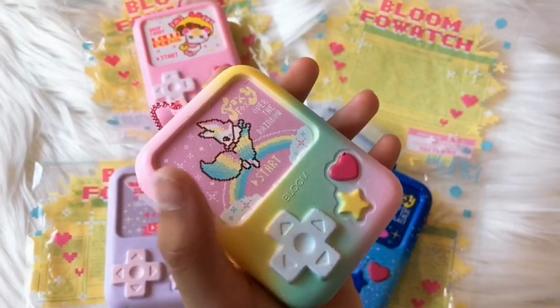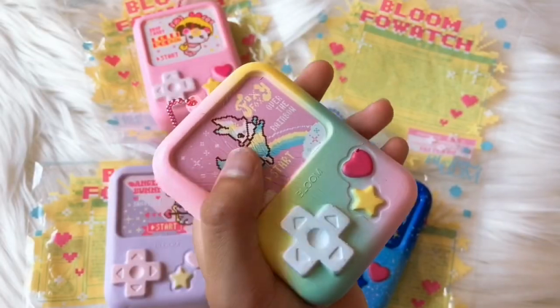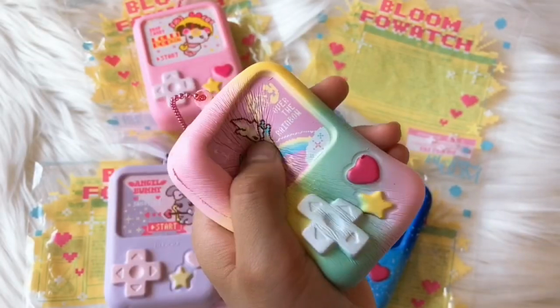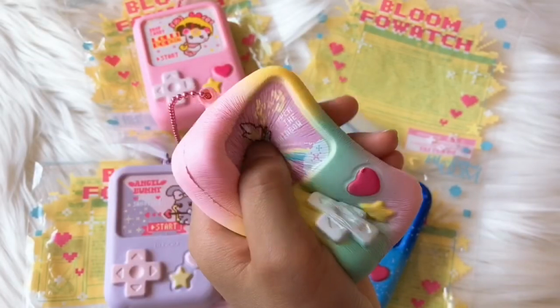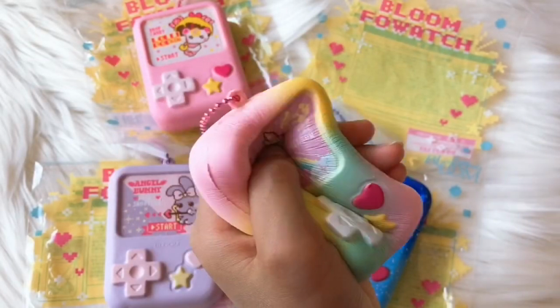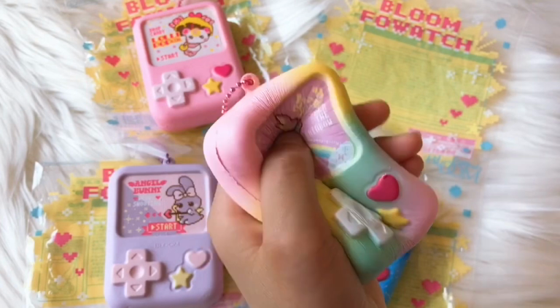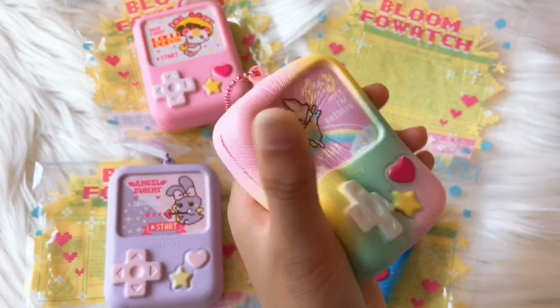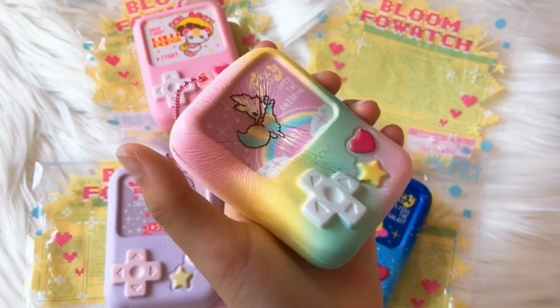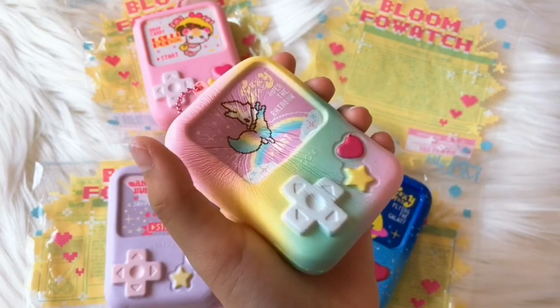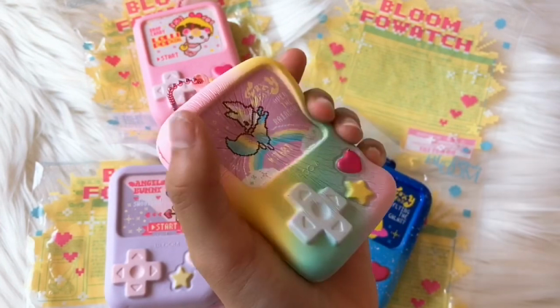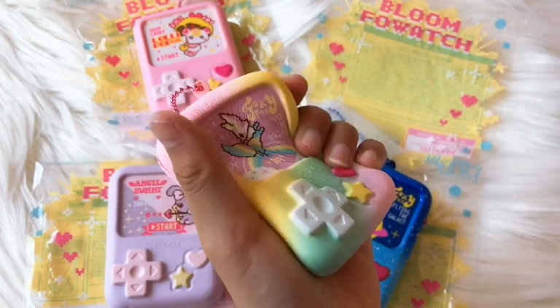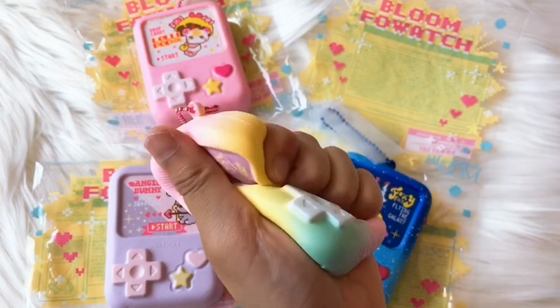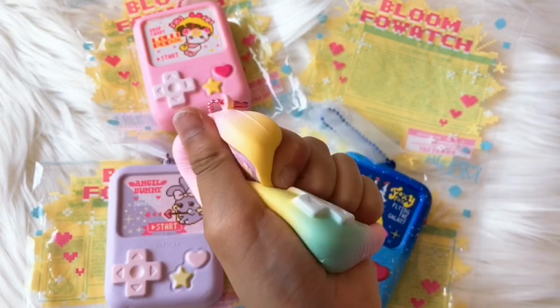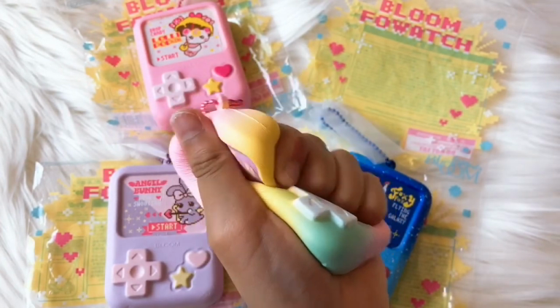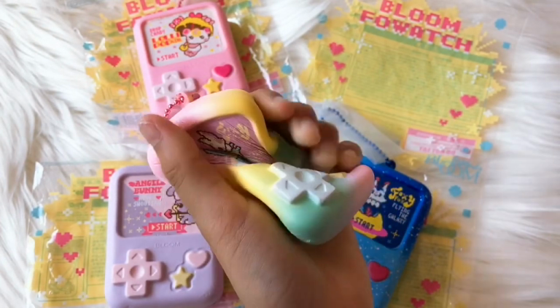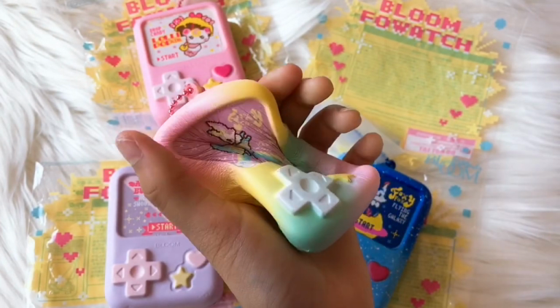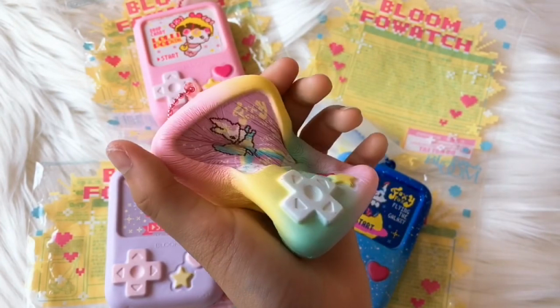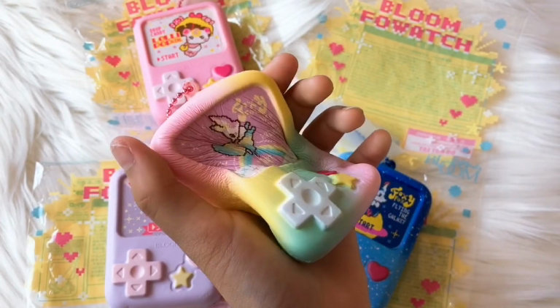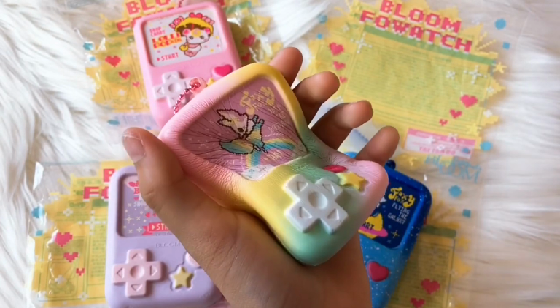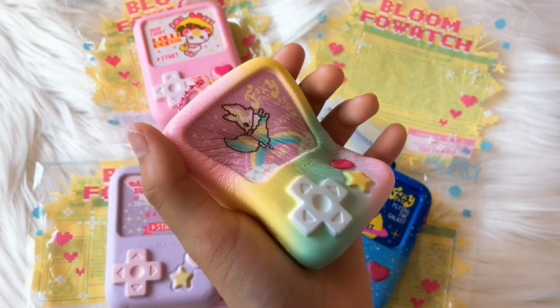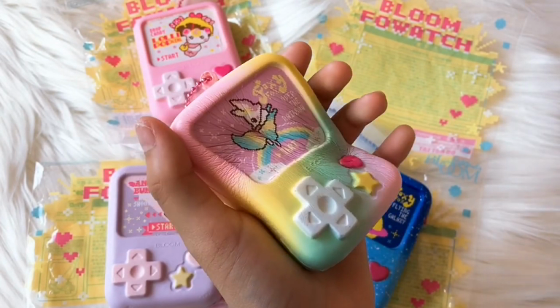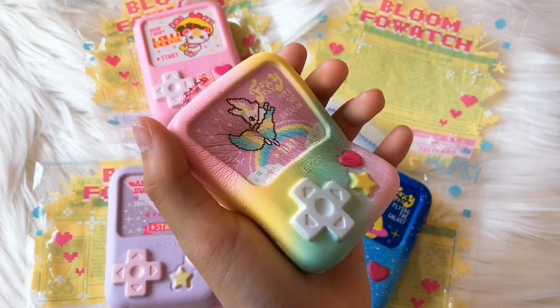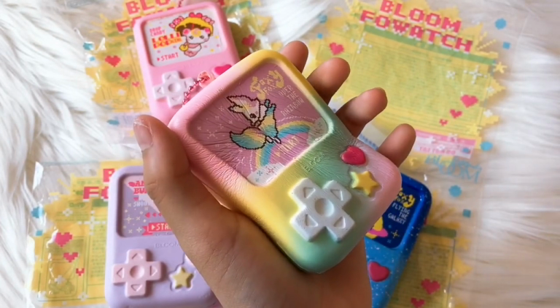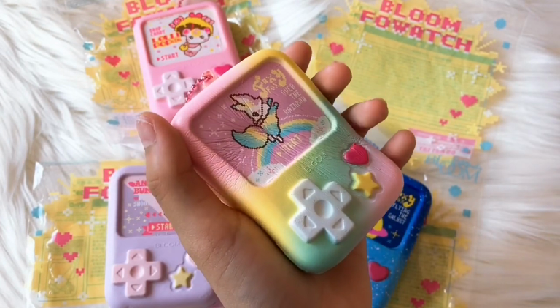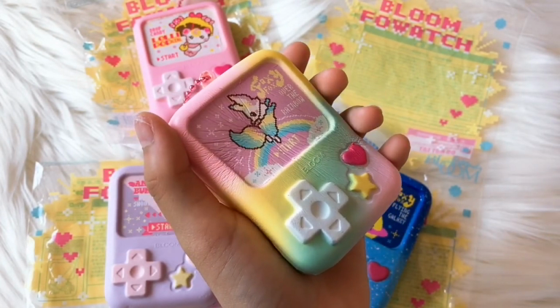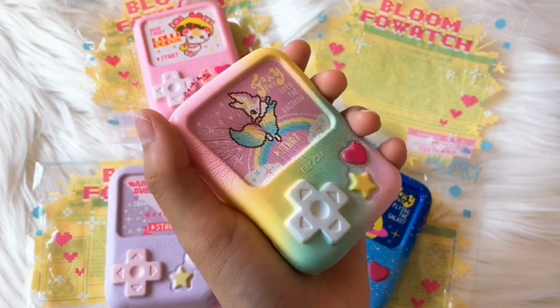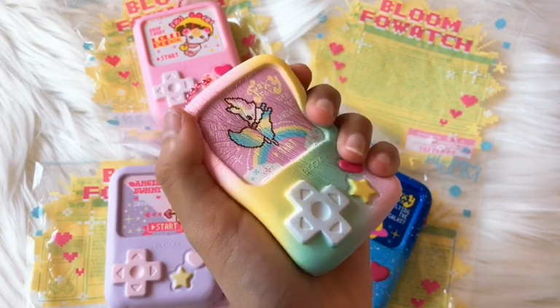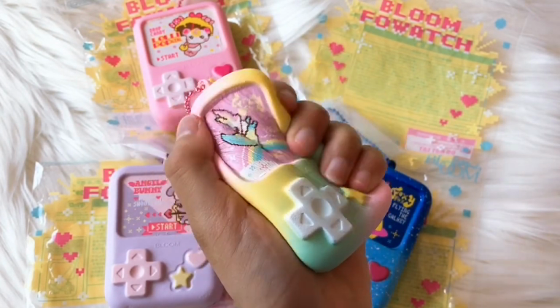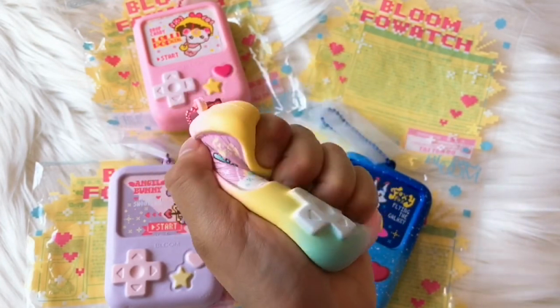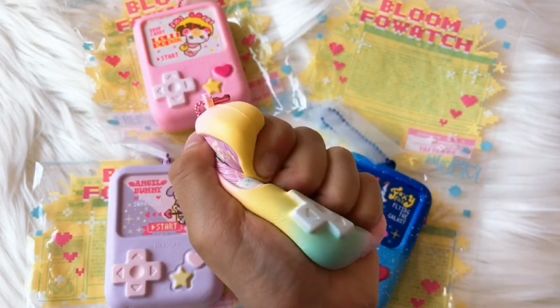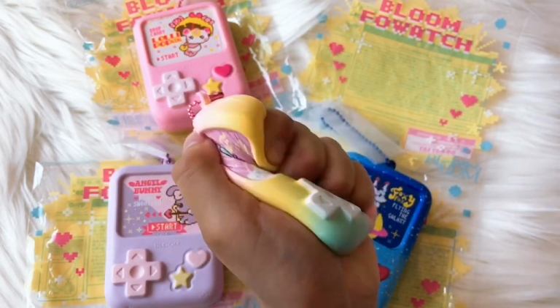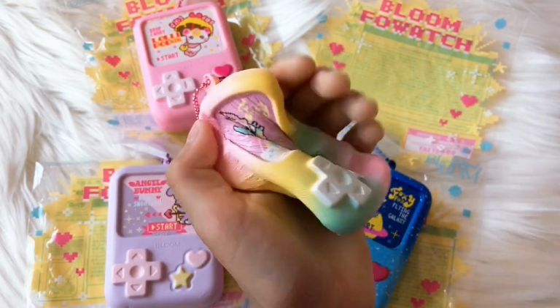So that is all from my iBloom faux watch collection. Thanks for watching!